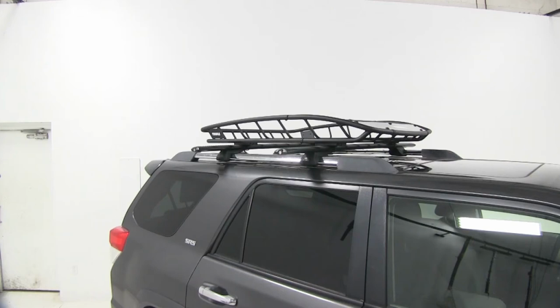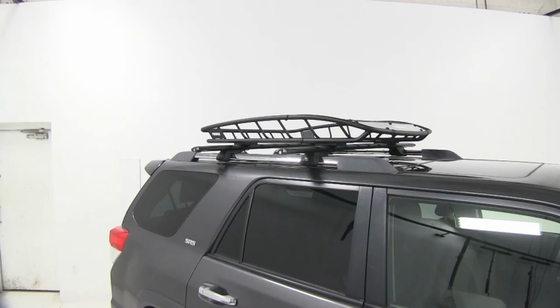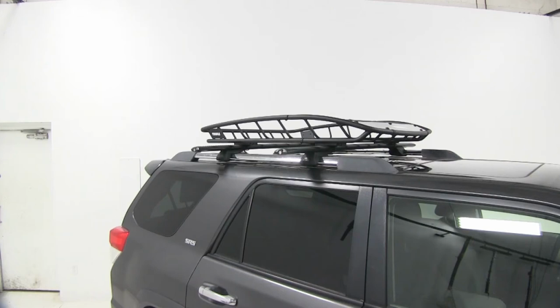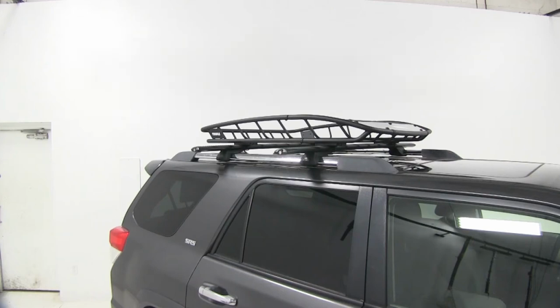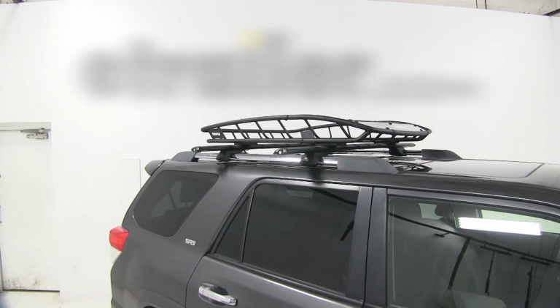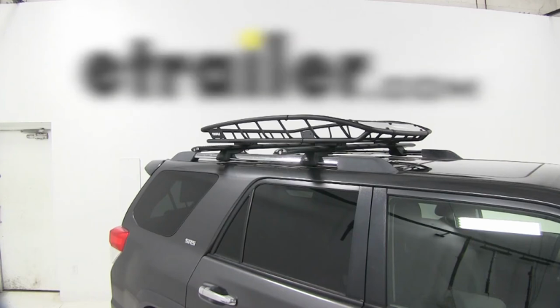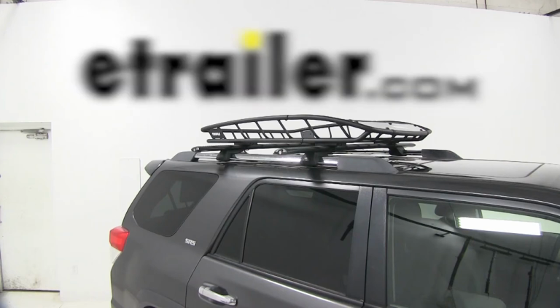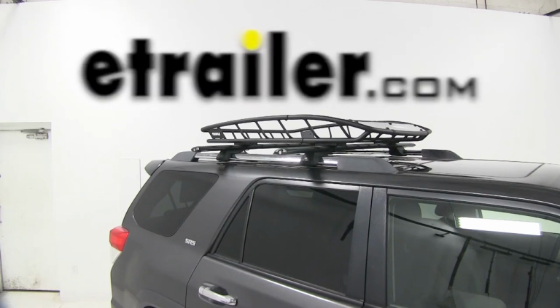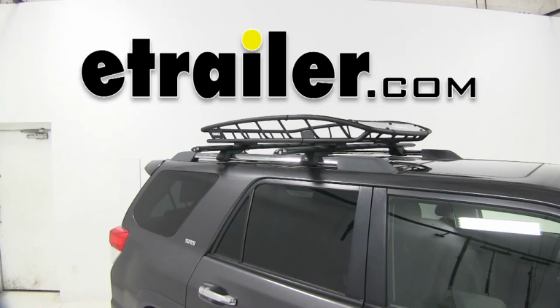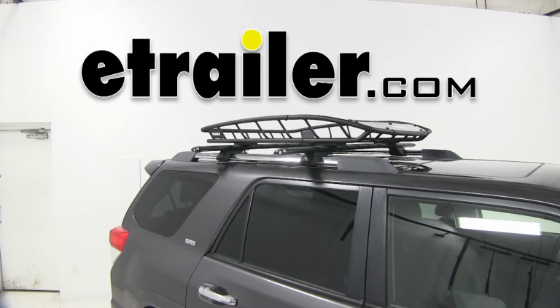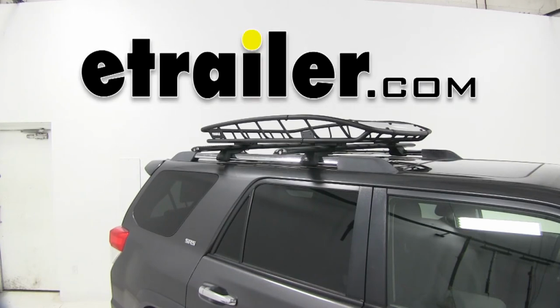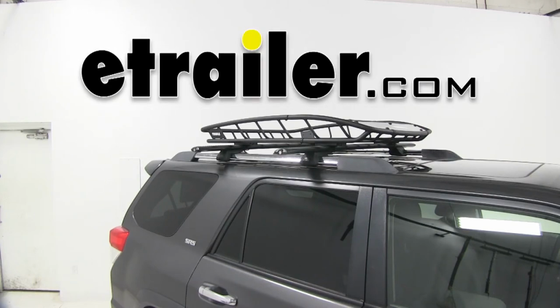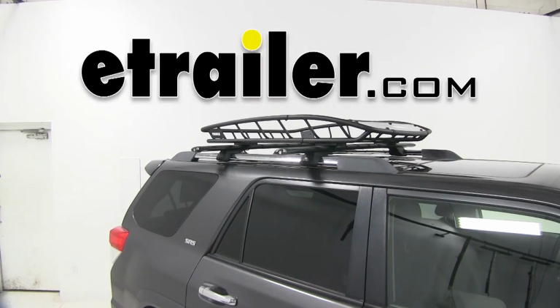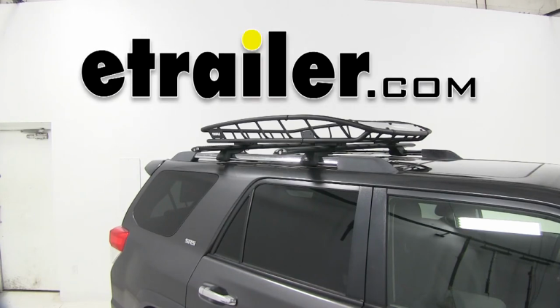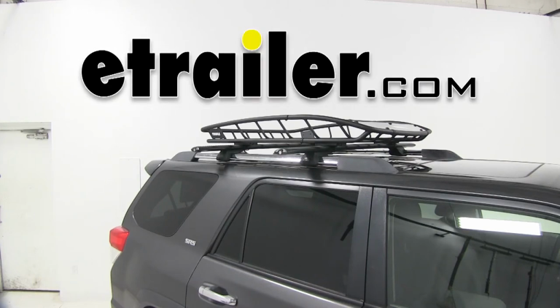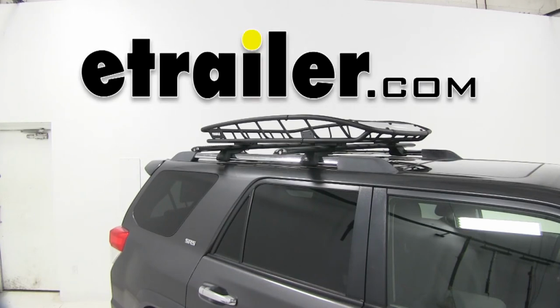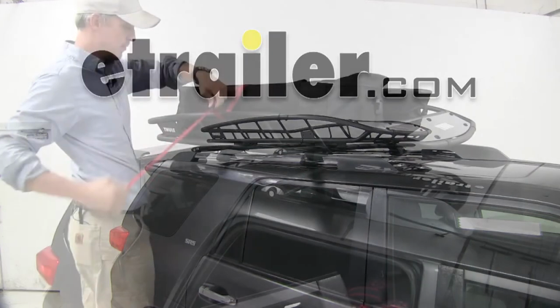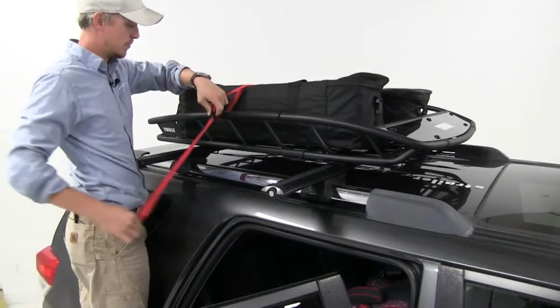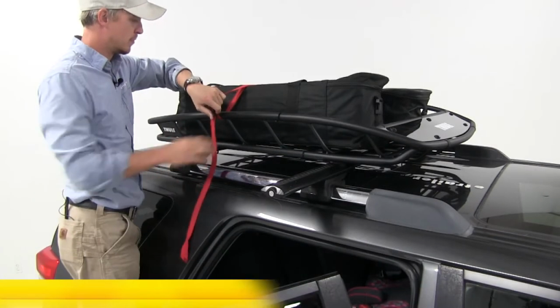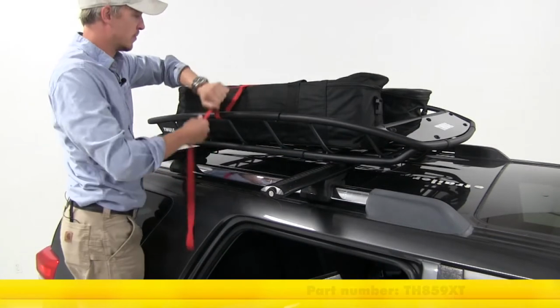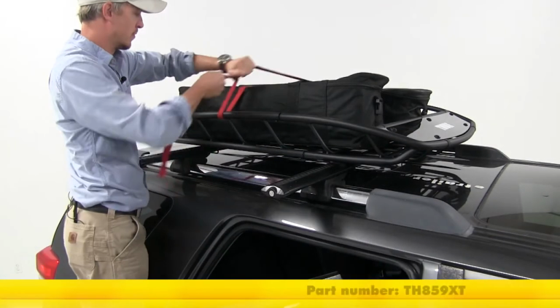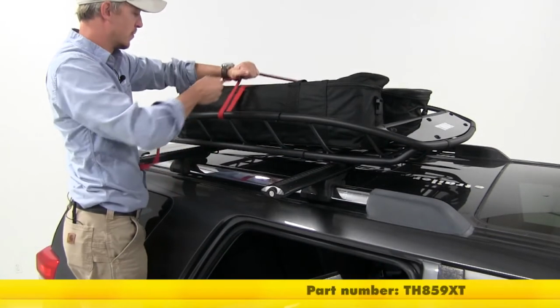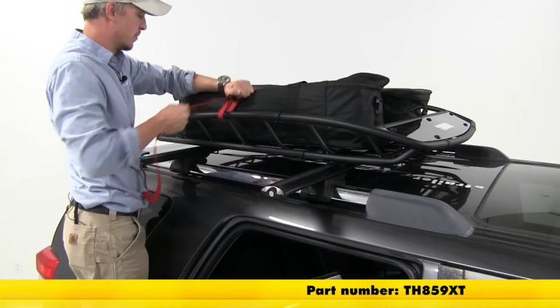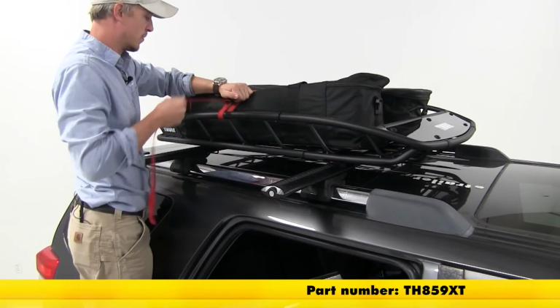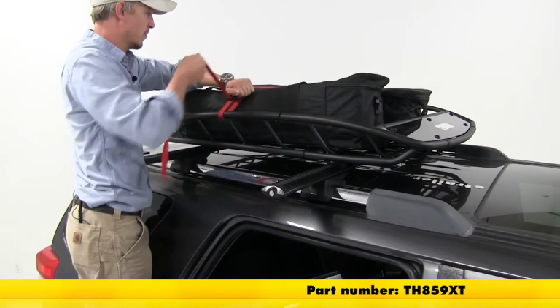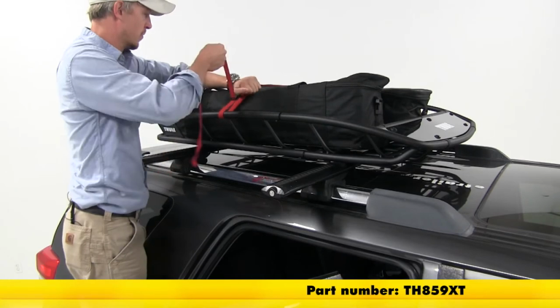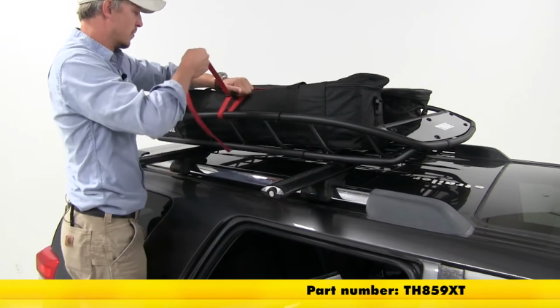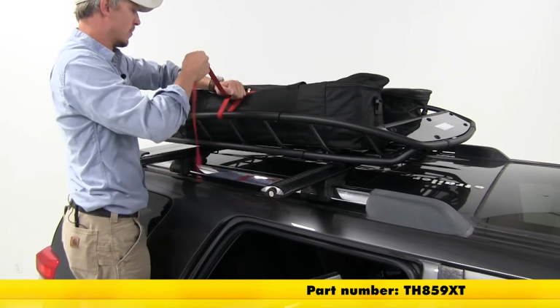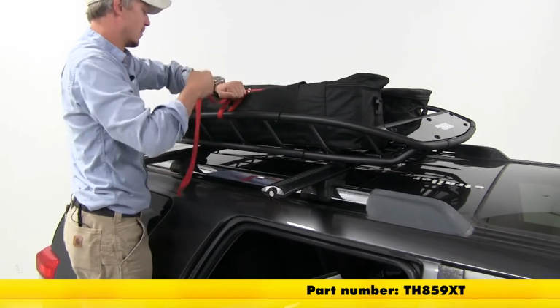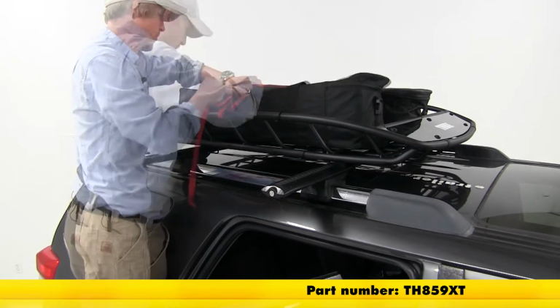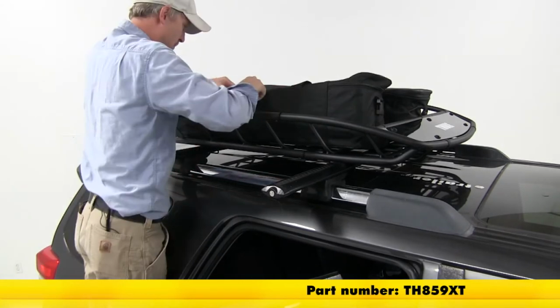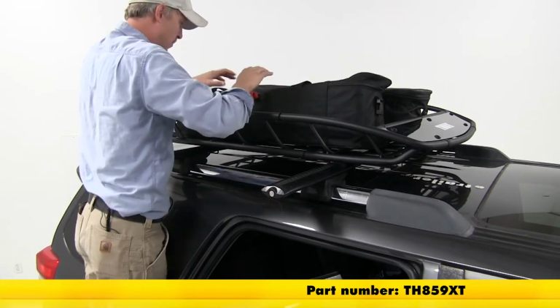Today we're going to be taking a look at the Thule Canyon XT Roof Cargo Basket, part number TH-859XT.